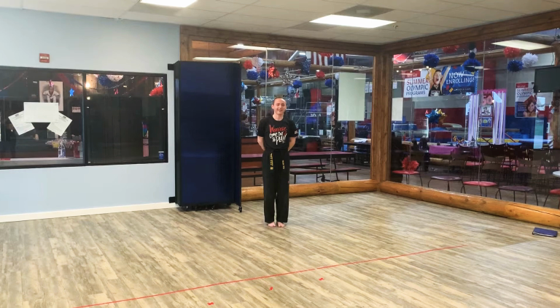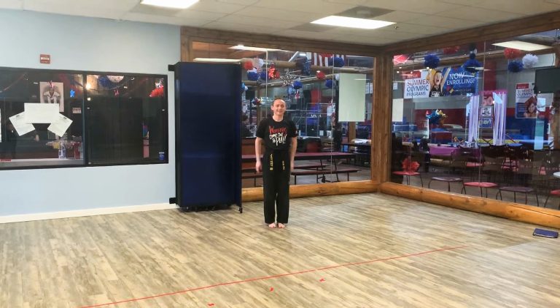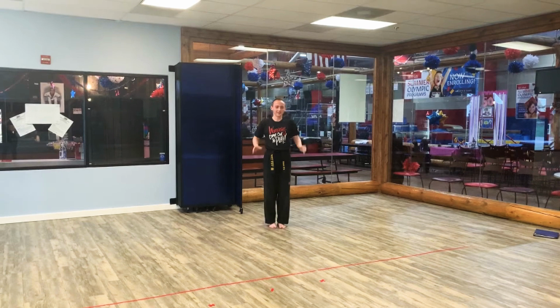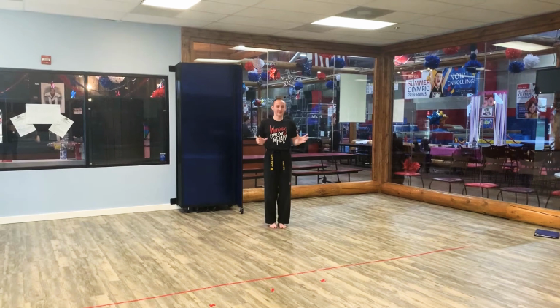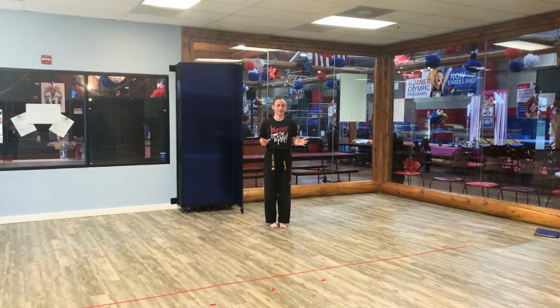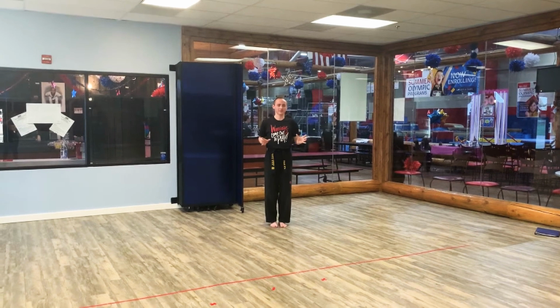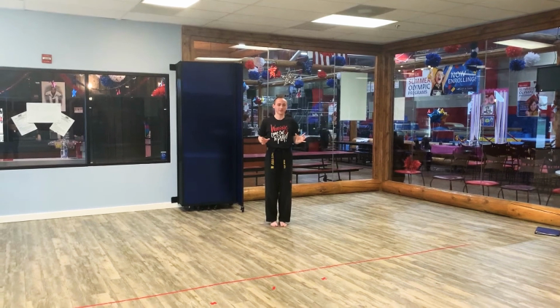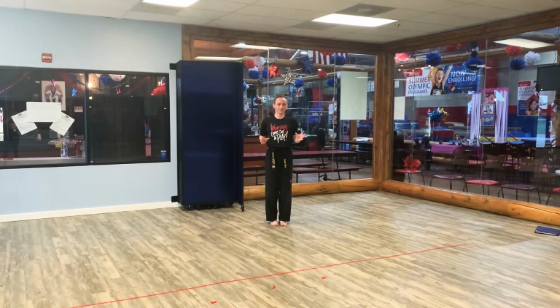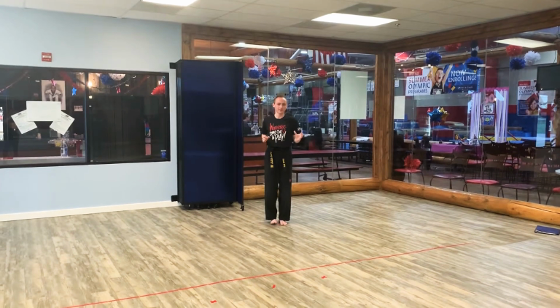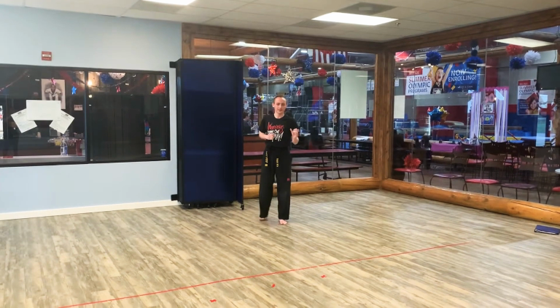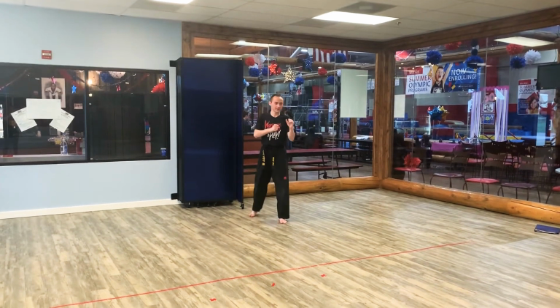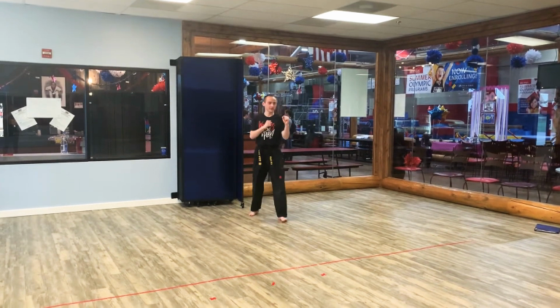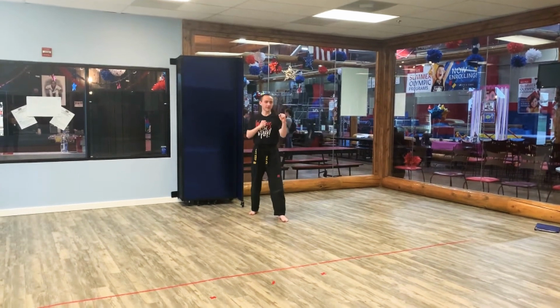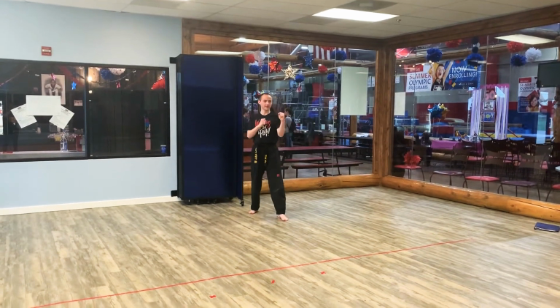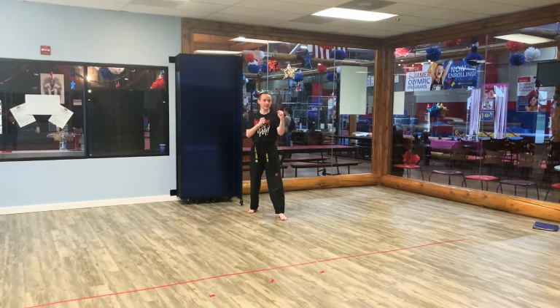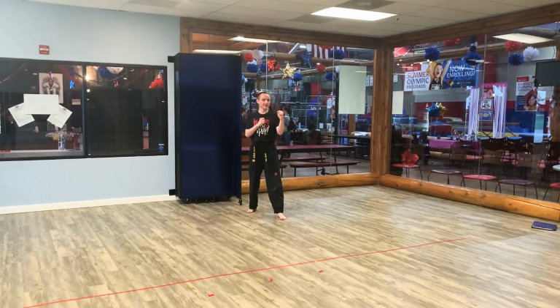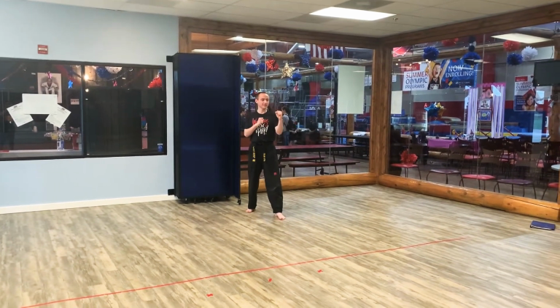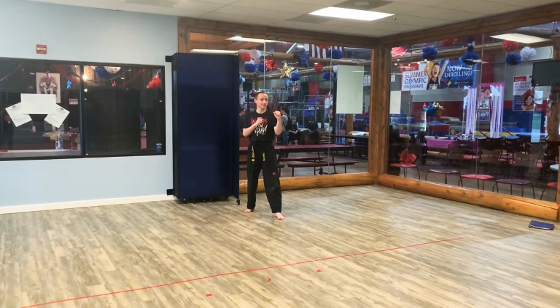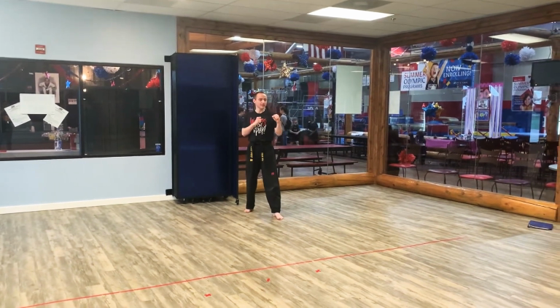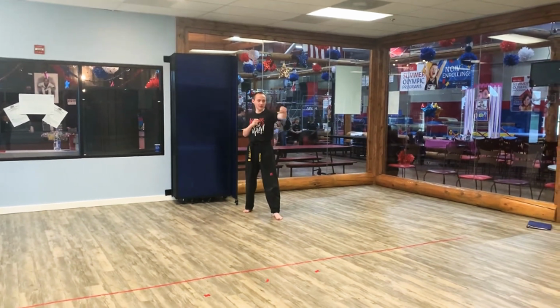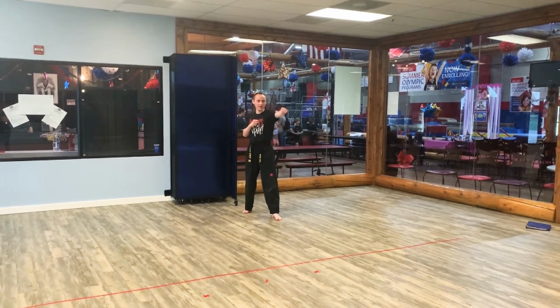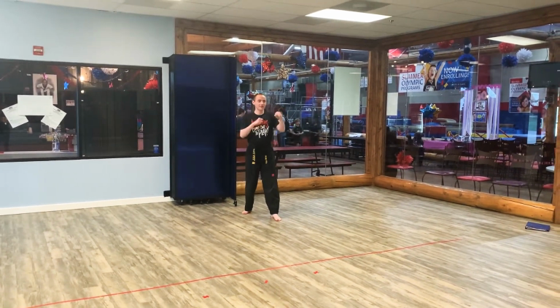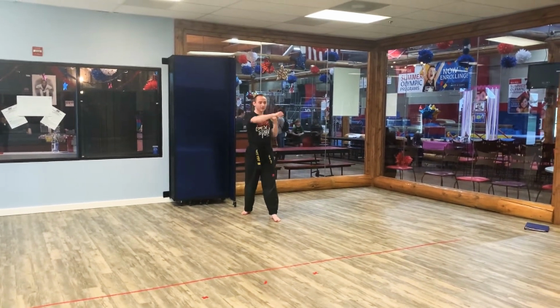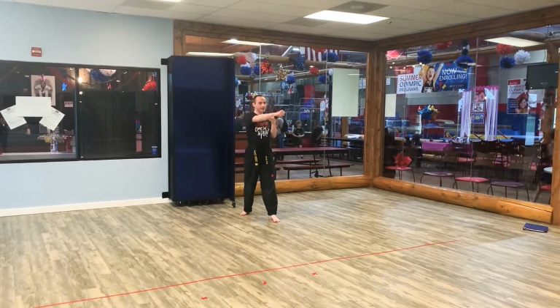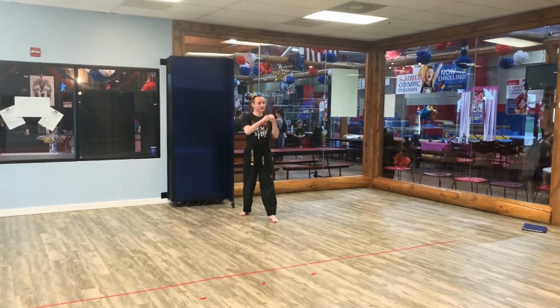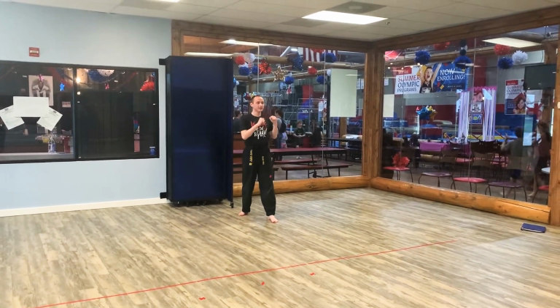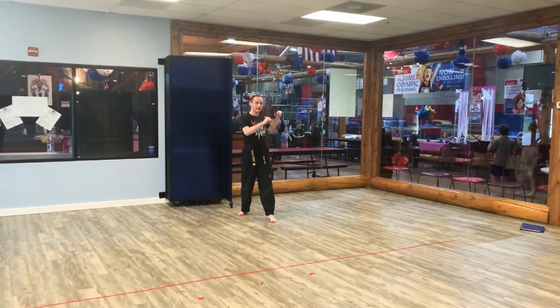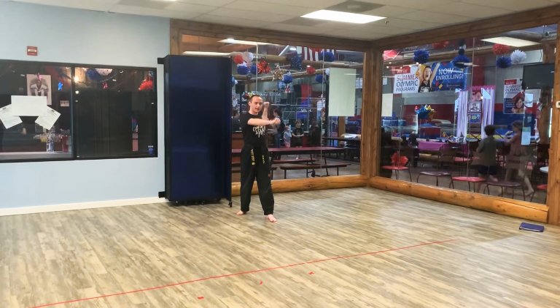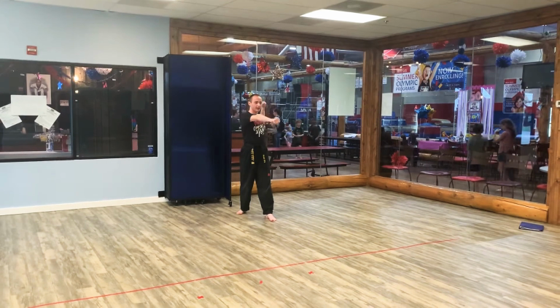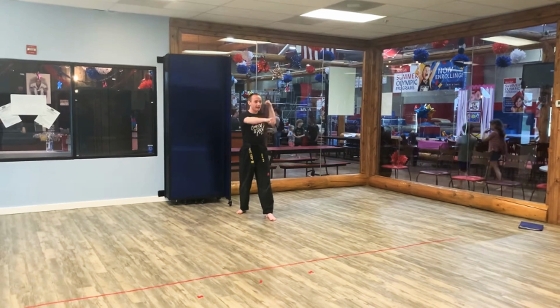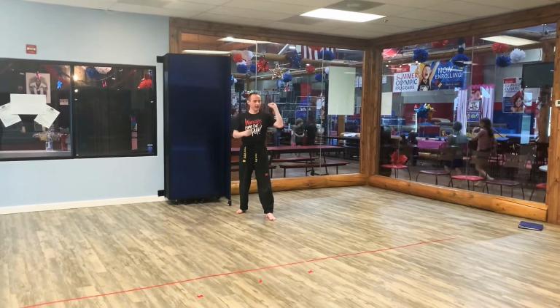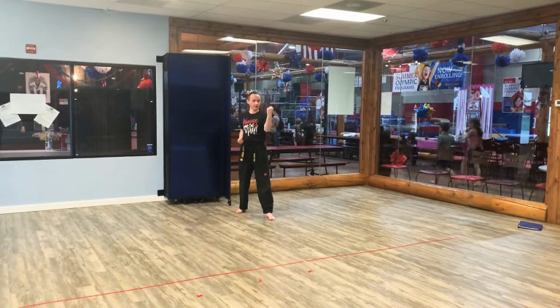Hey guys, here's our yellow belt form. We're going to start in fighting stance, then go jab, cross, and hammer.